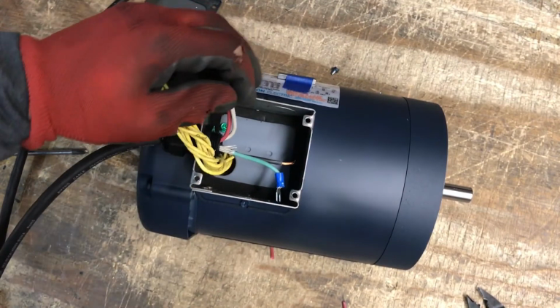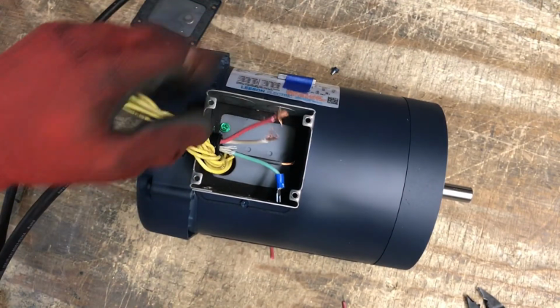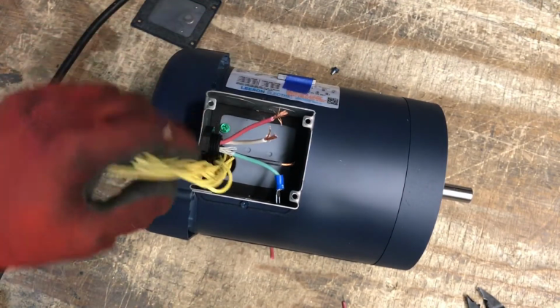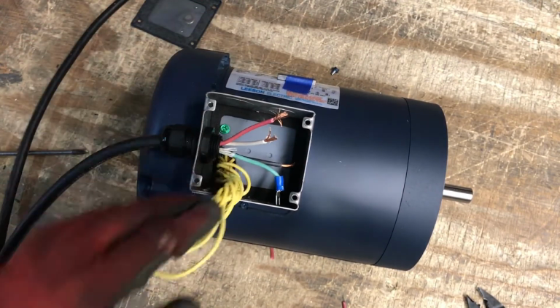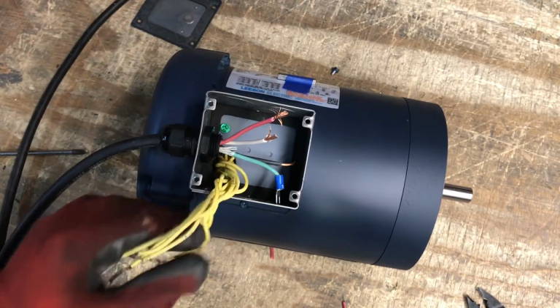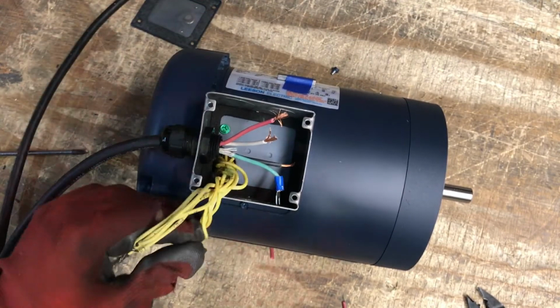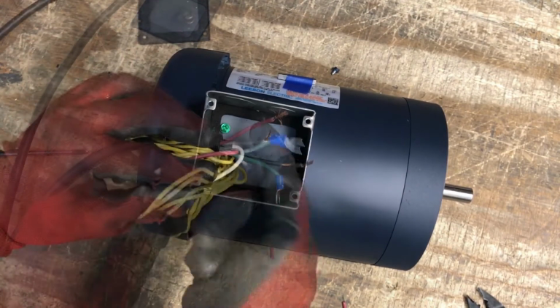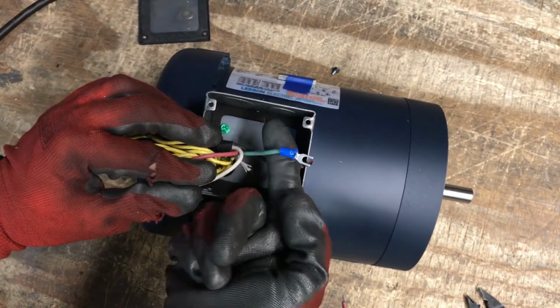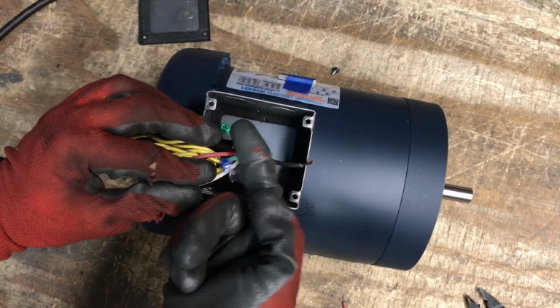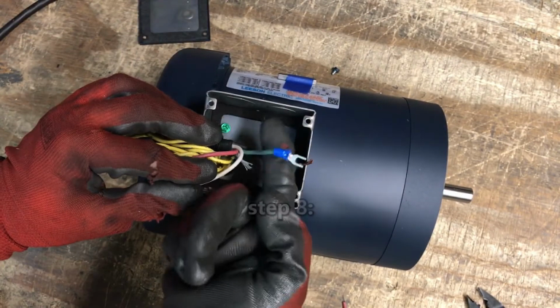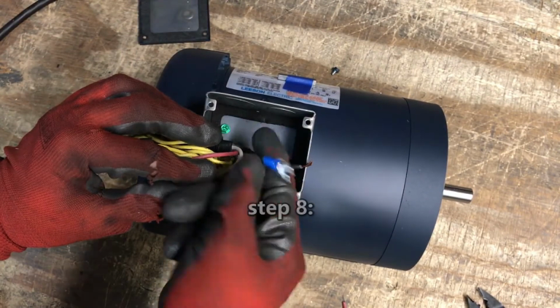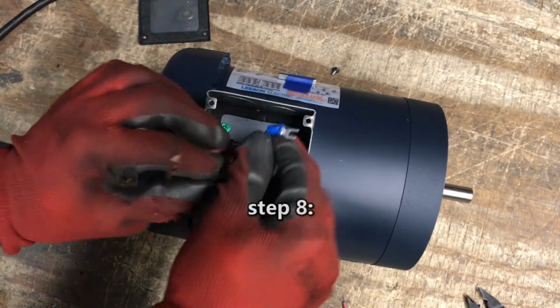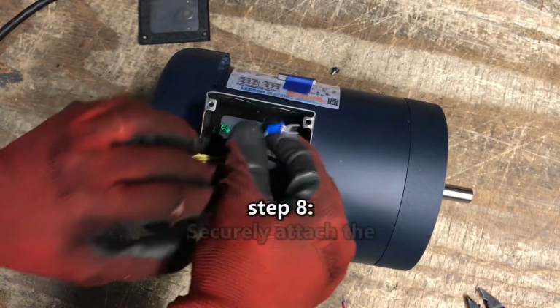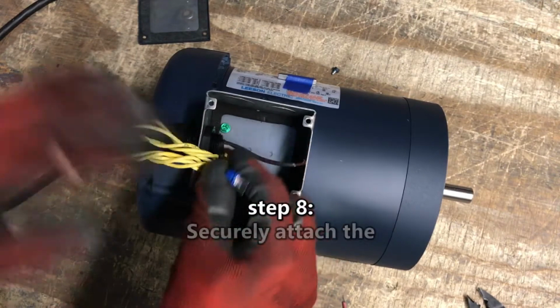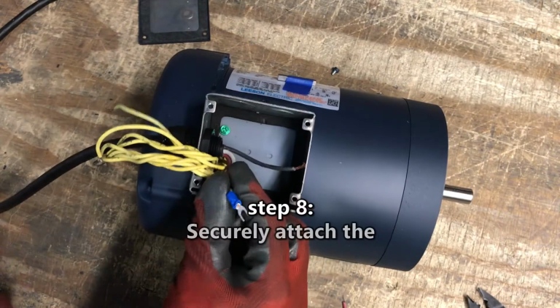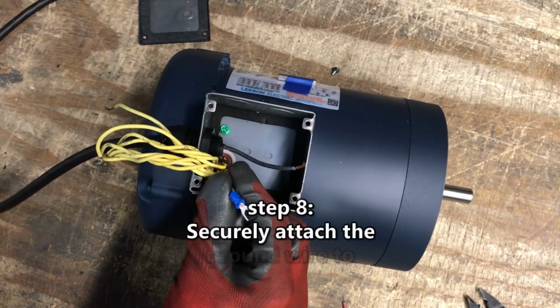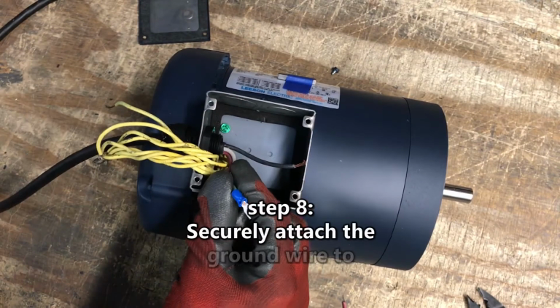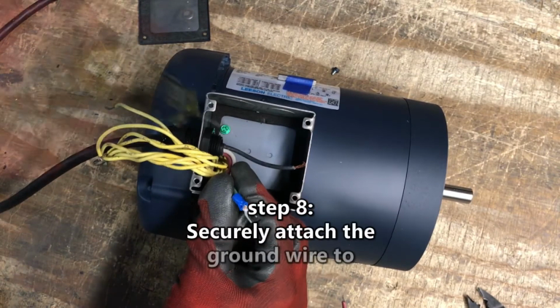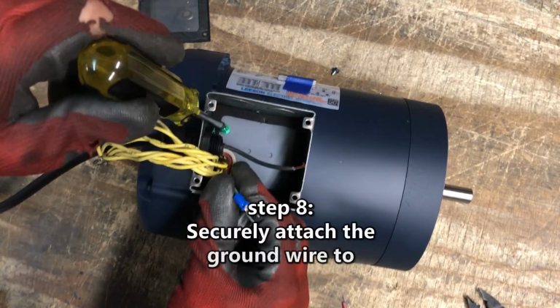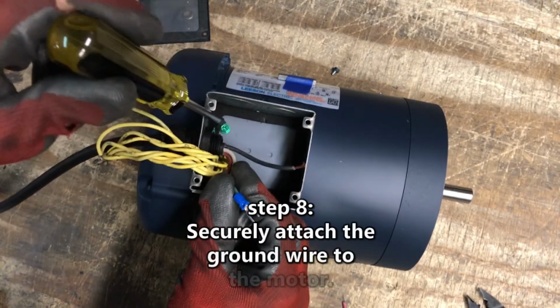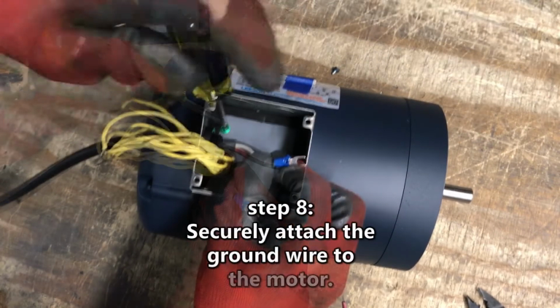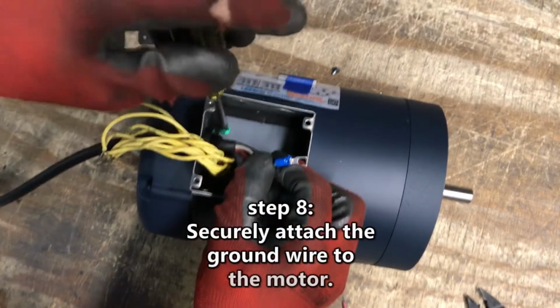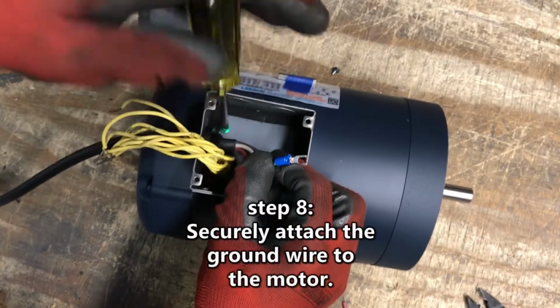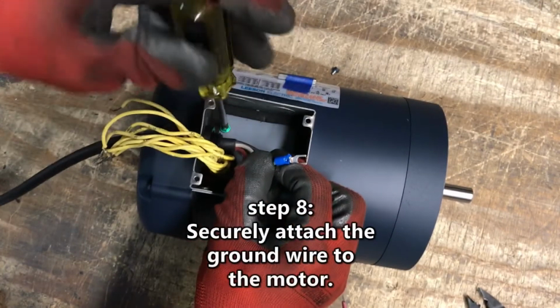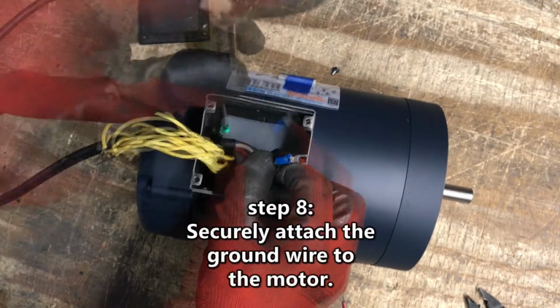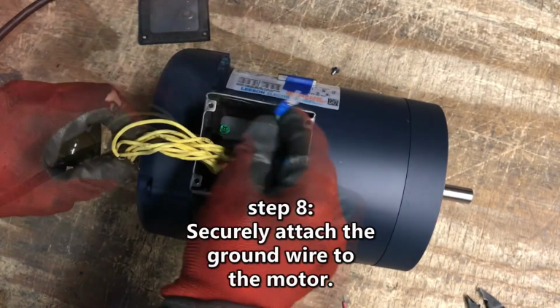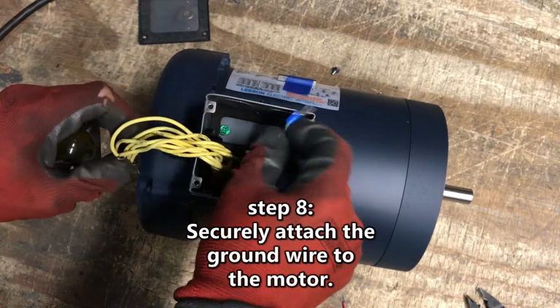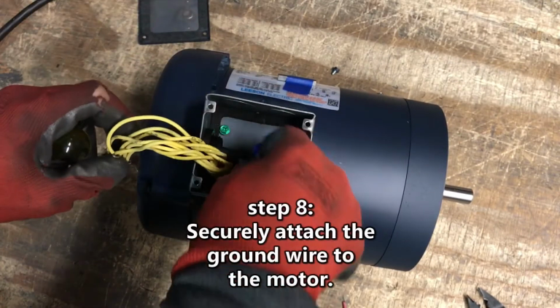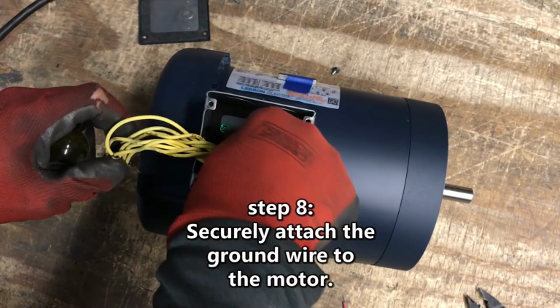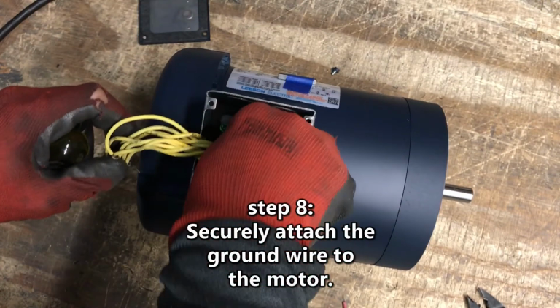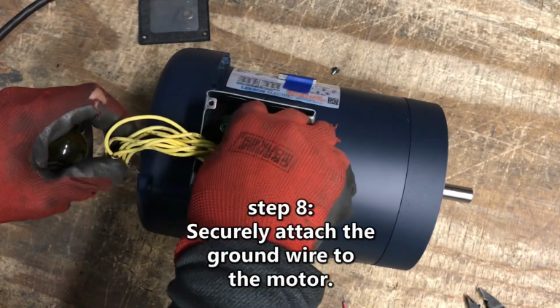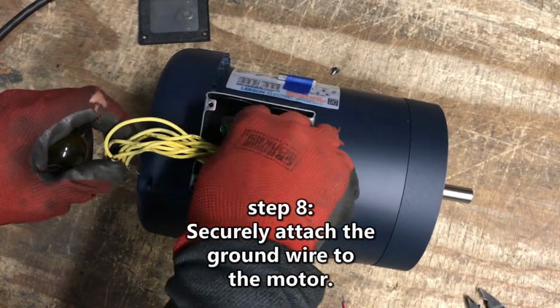Step 8. Securely attach the green ground wire to the green ground screw in the motor's junction box.